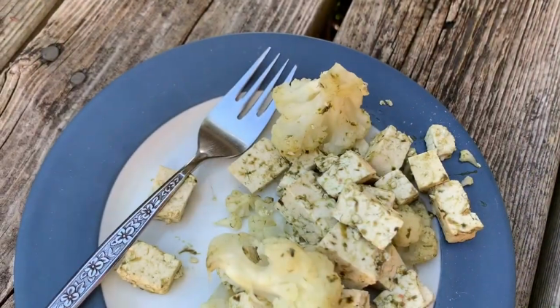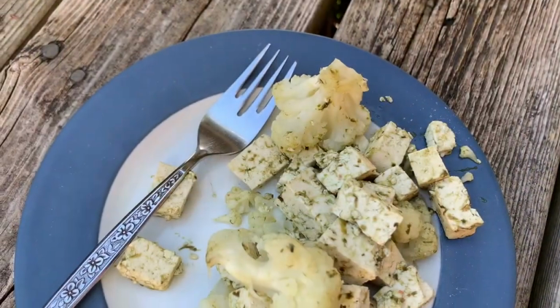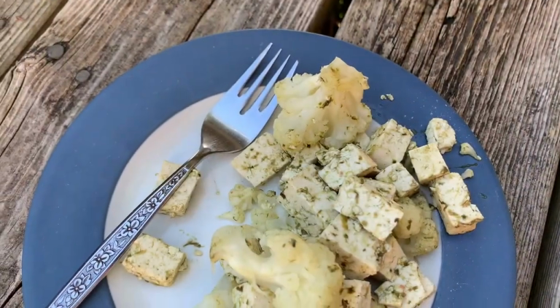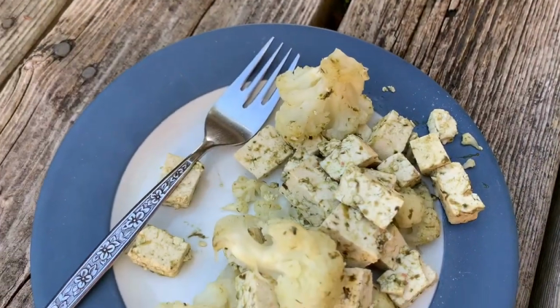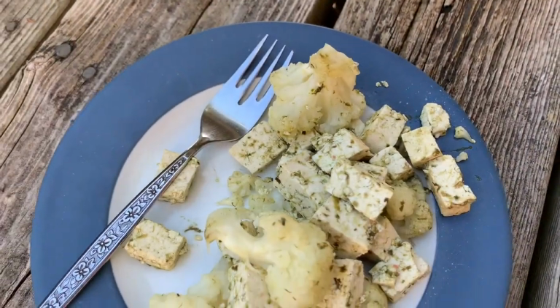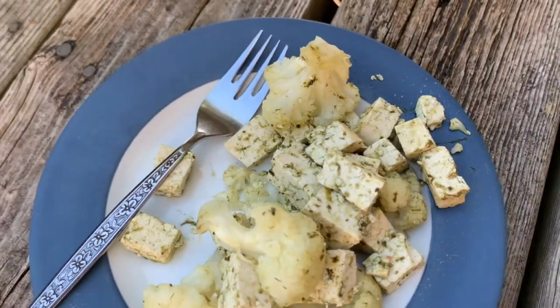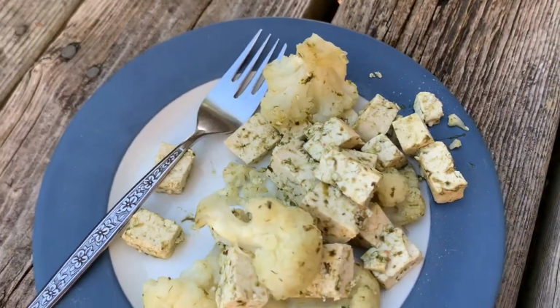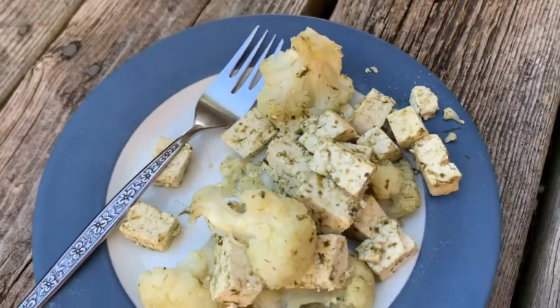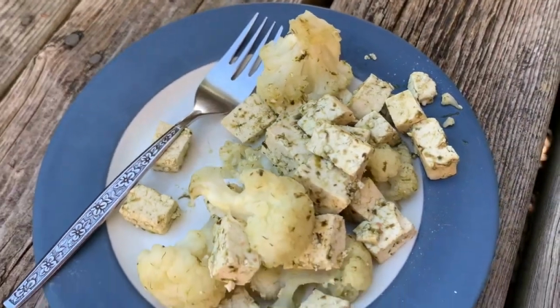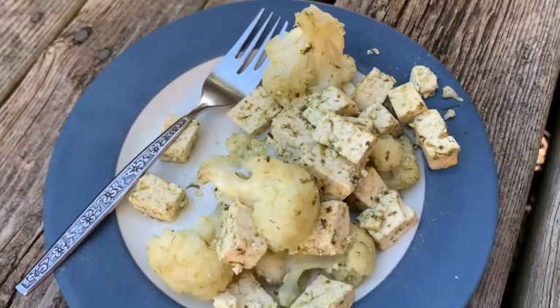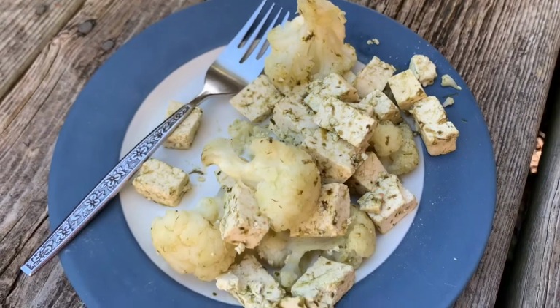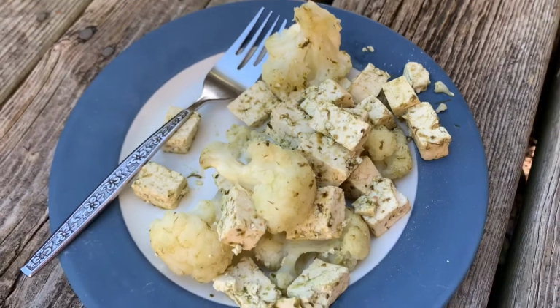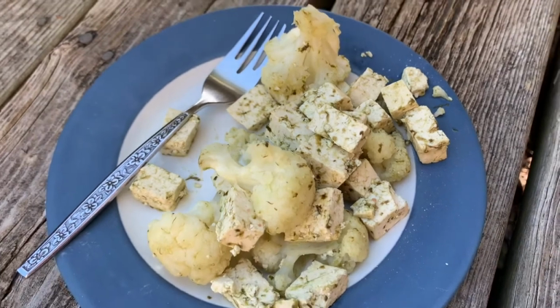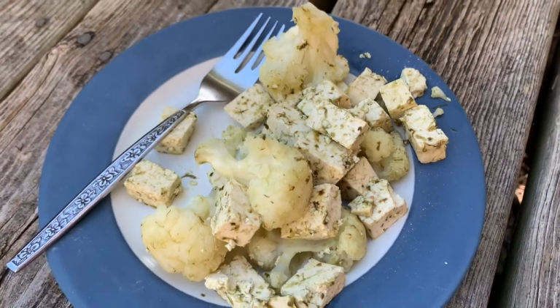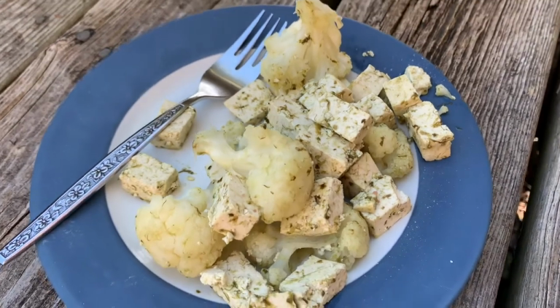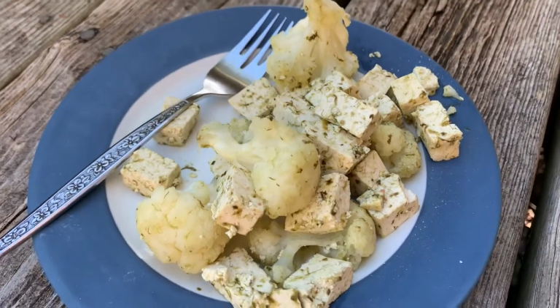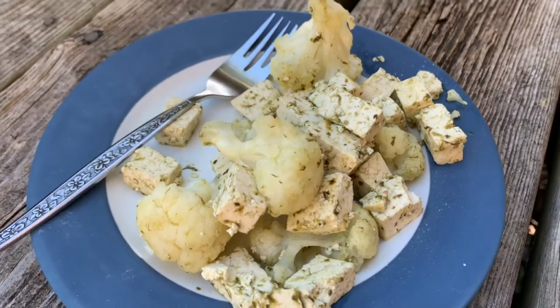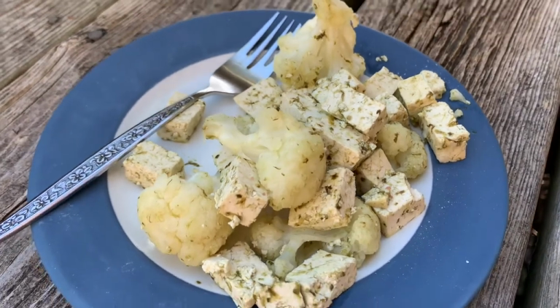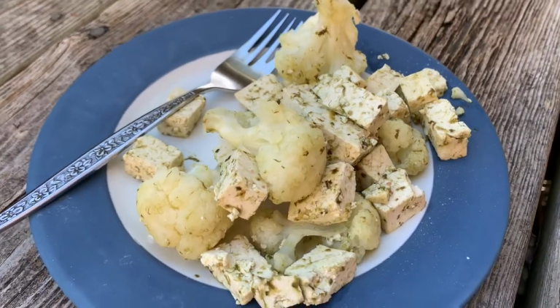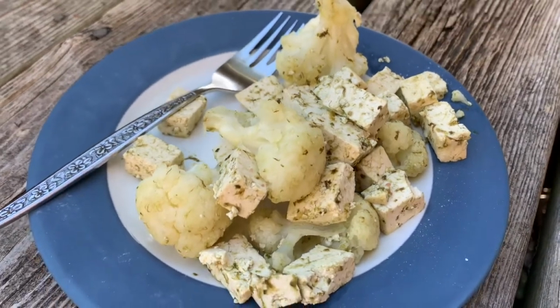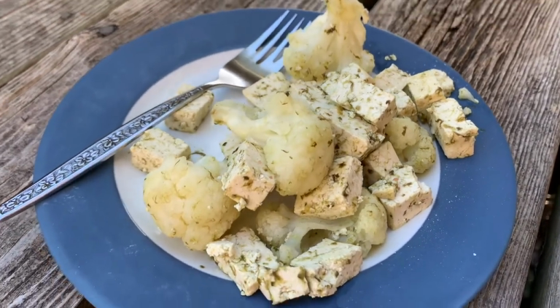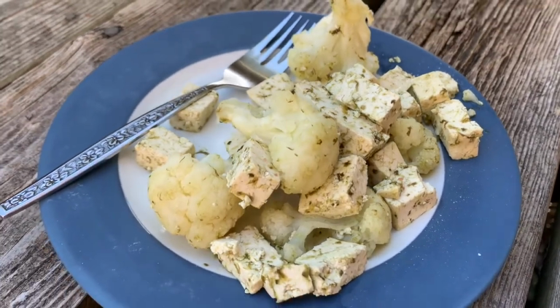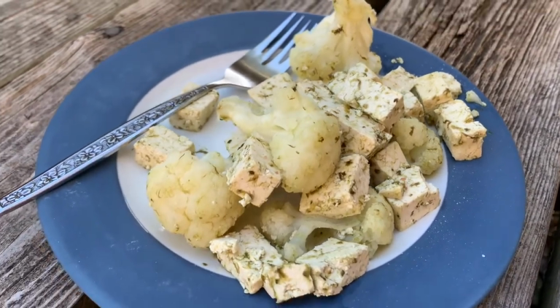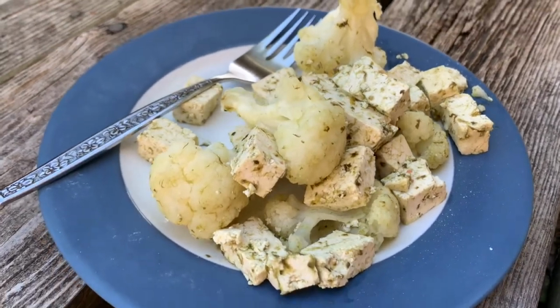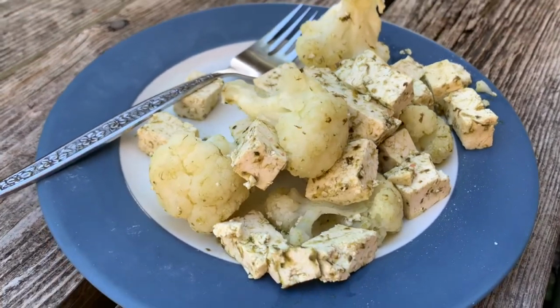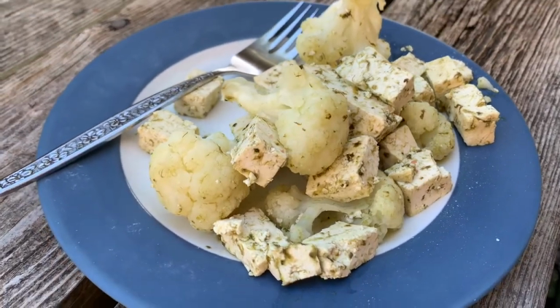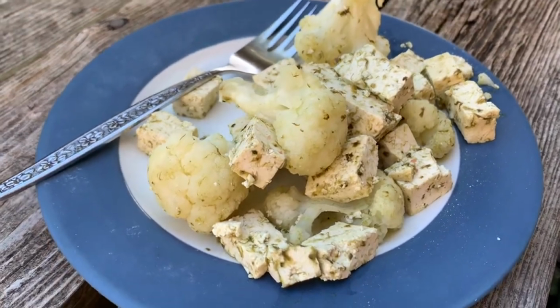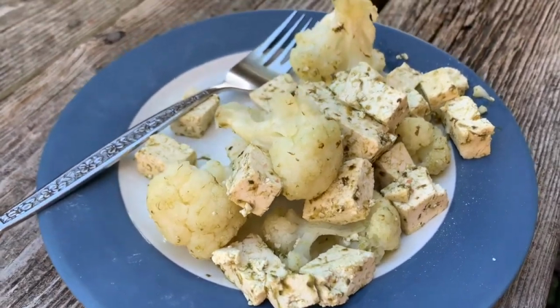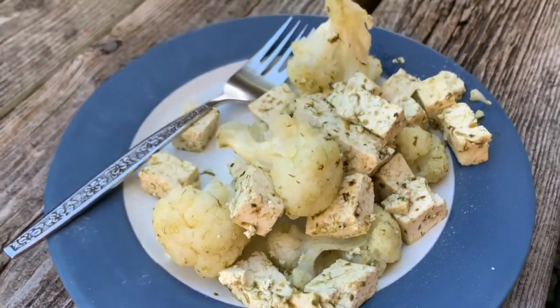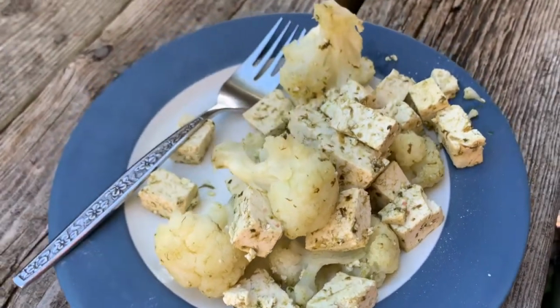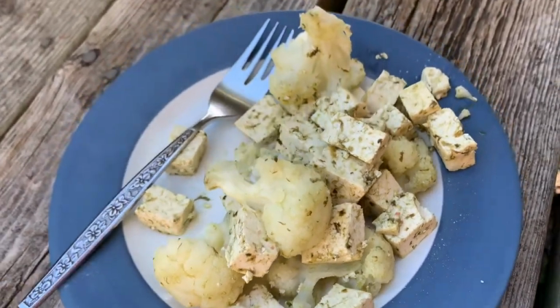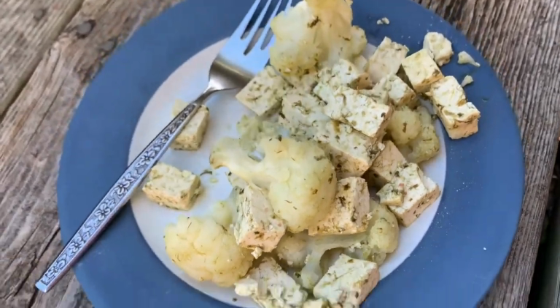Here's a really simple example: just some tofu and cauliflower sautéed up in a little bit of the leek butter, and it's really yummy.